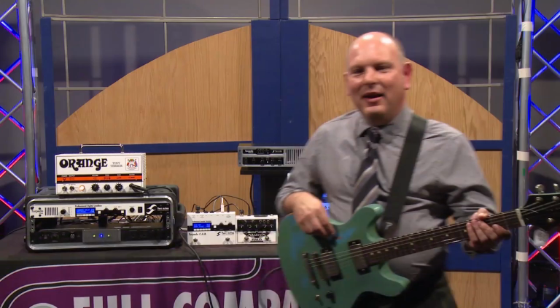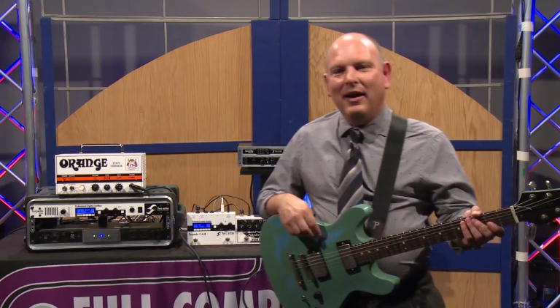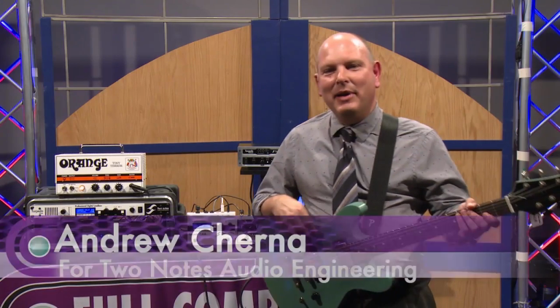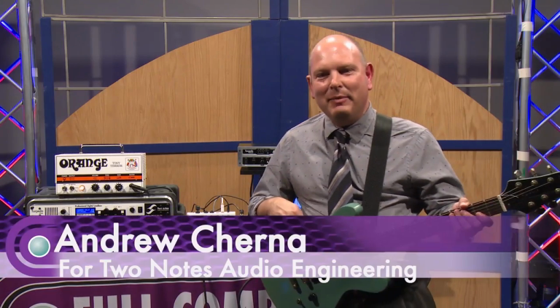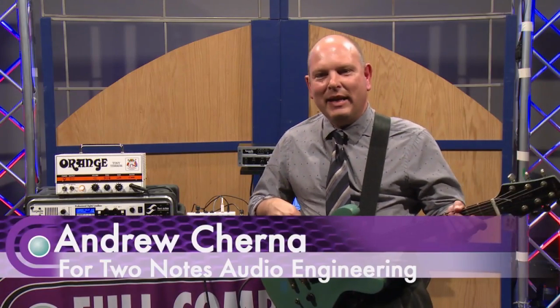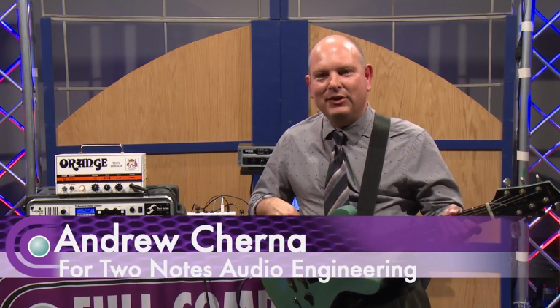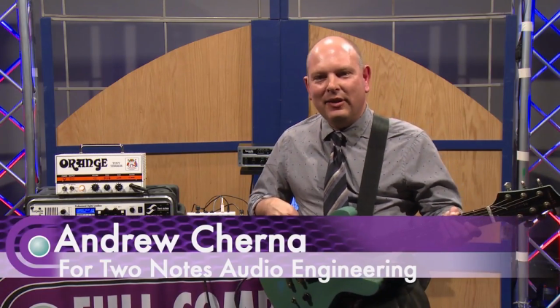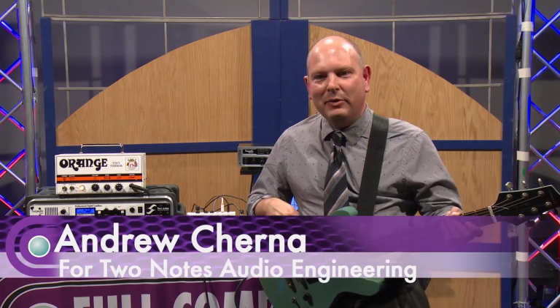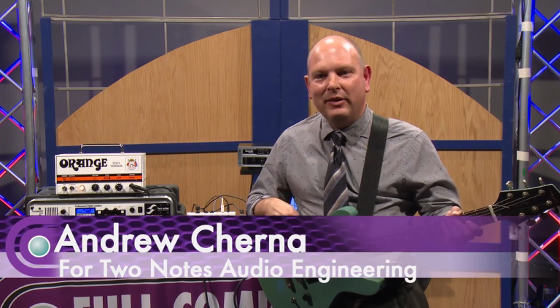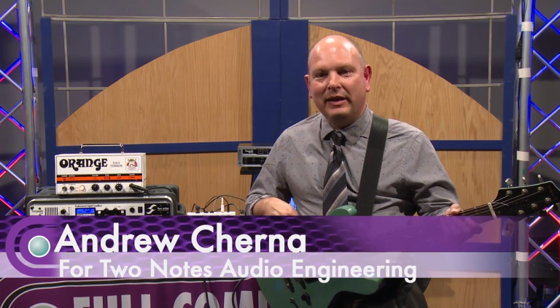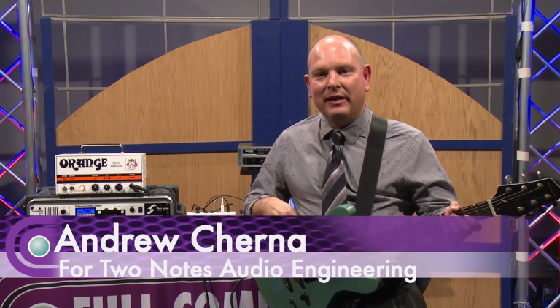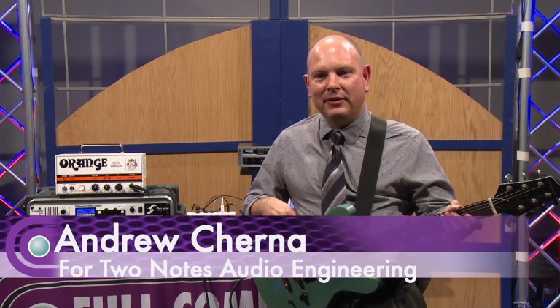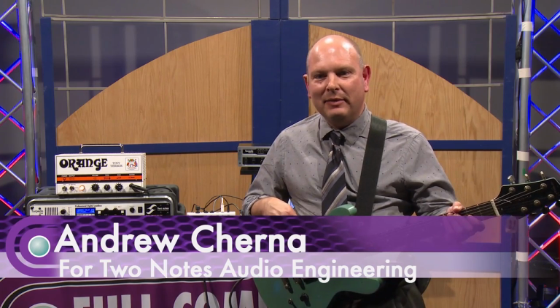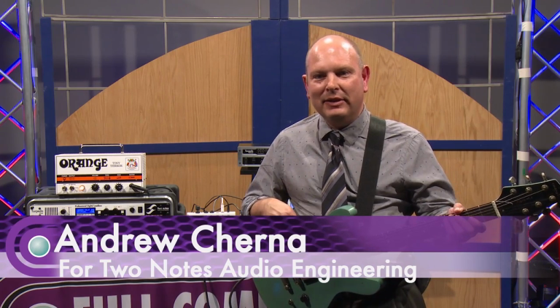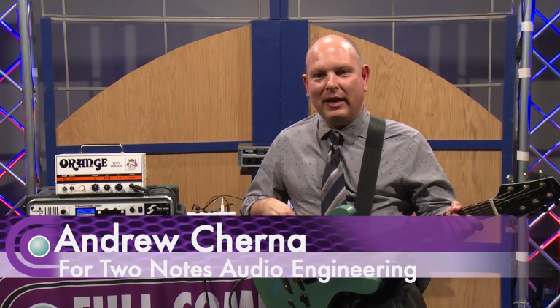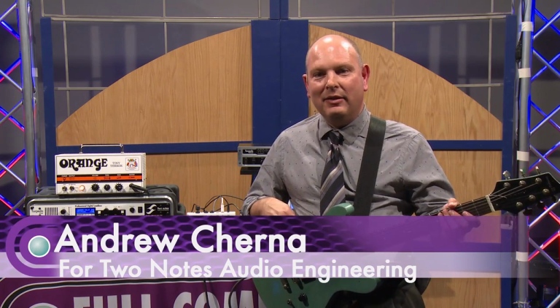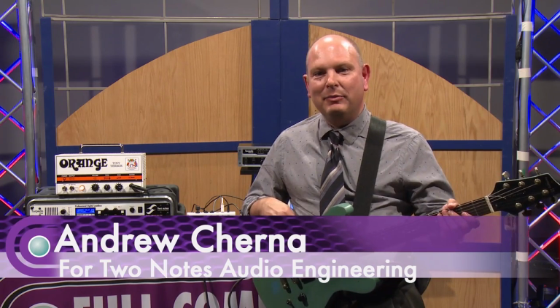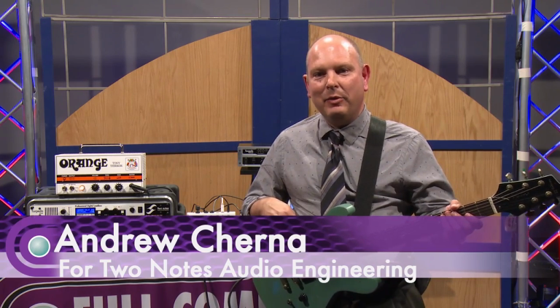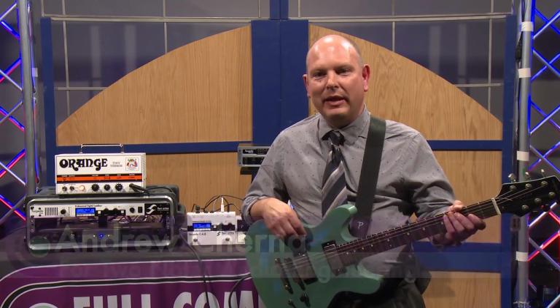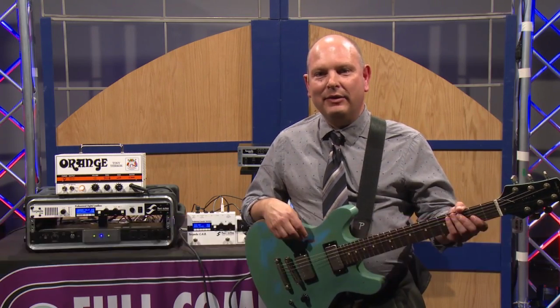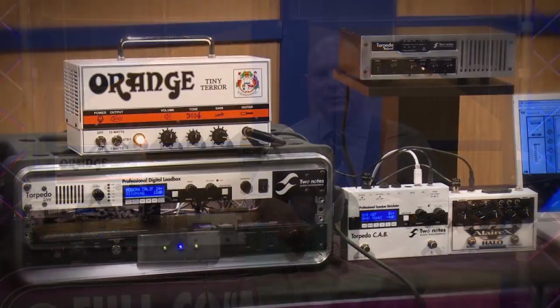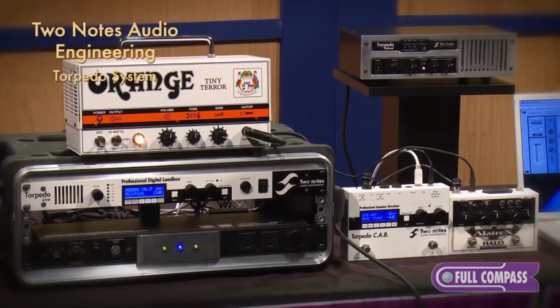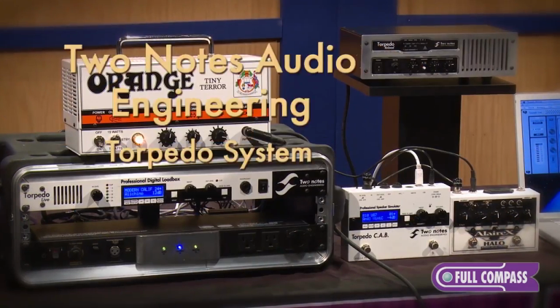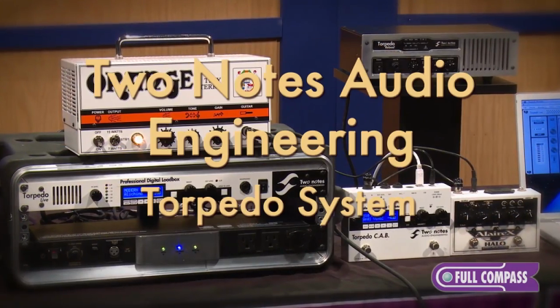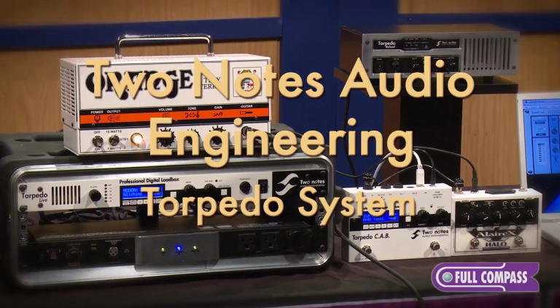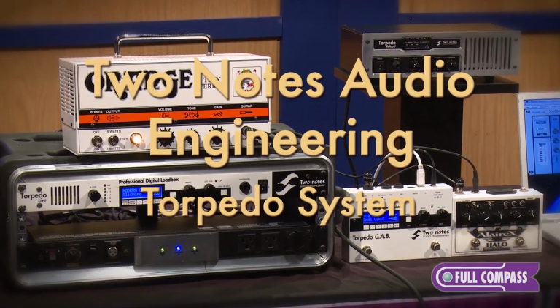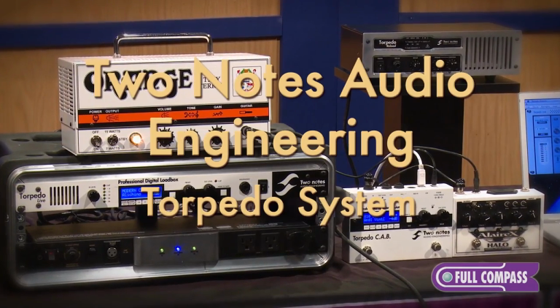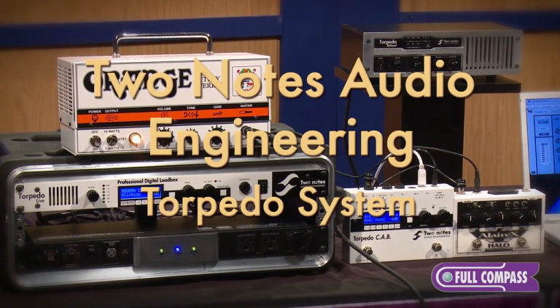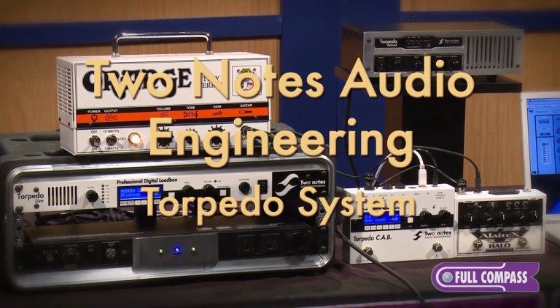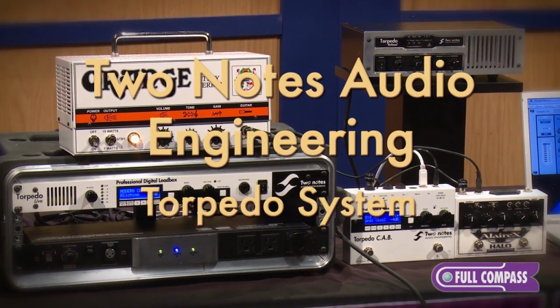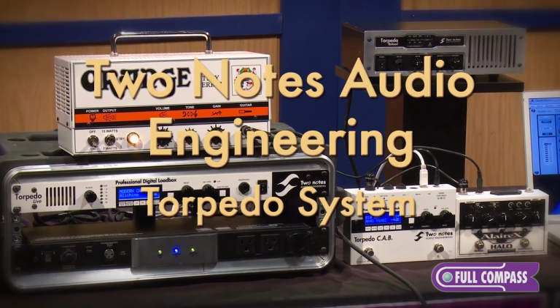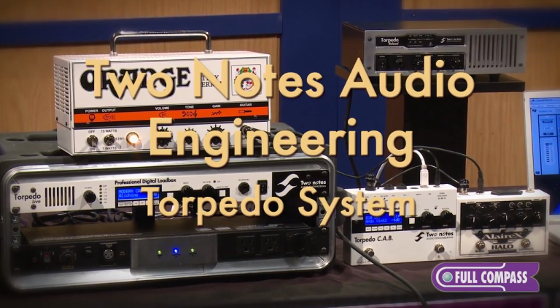Hi, my name is Andy Cherna and we're here today at Full Compass demoing the Two Notes Torpedo speaker simulation systems.